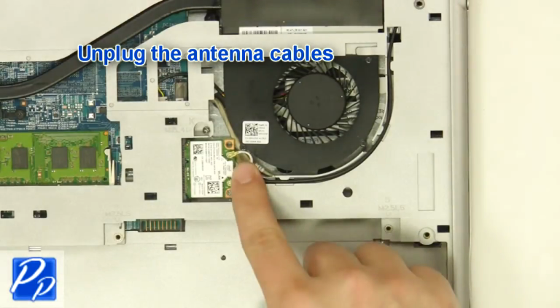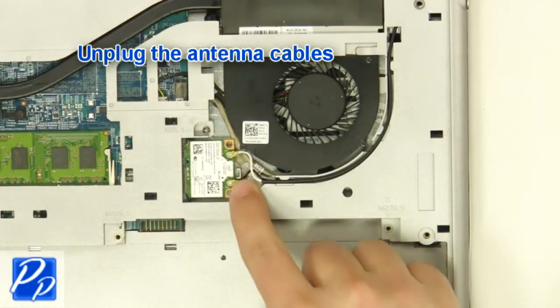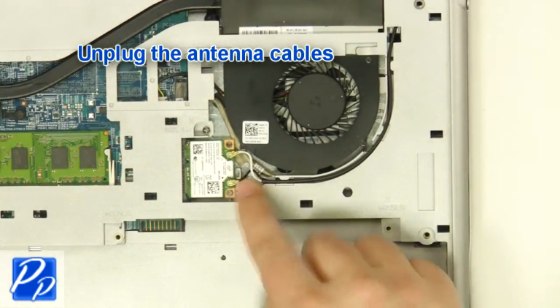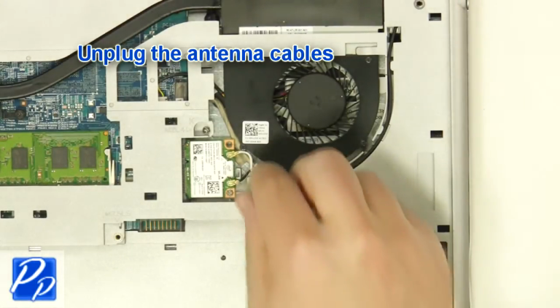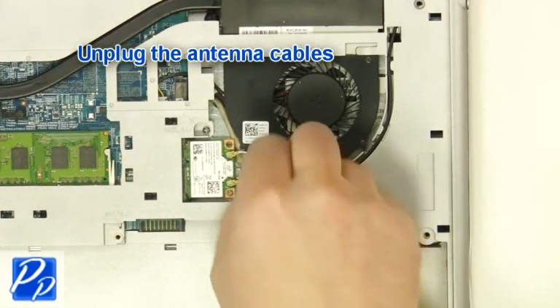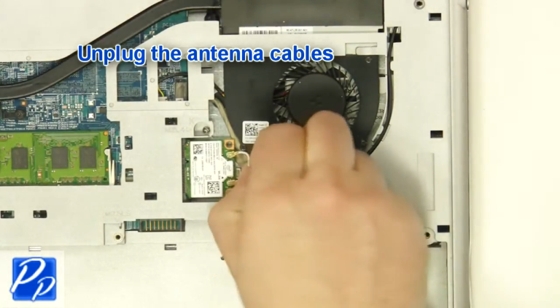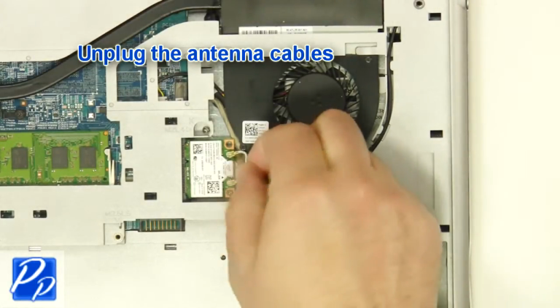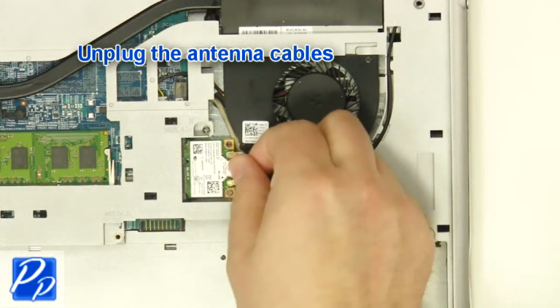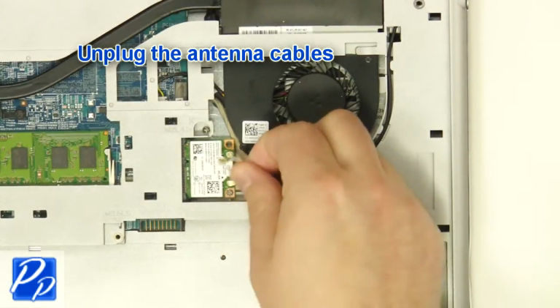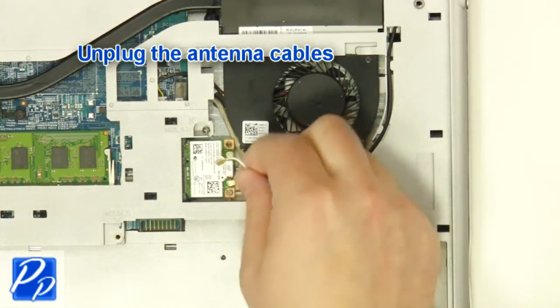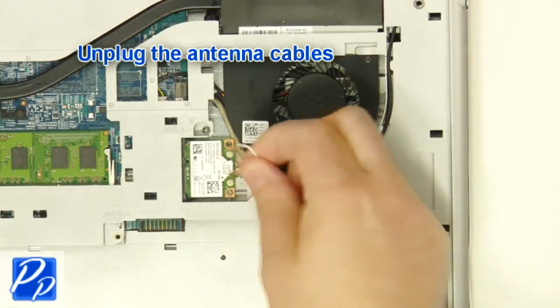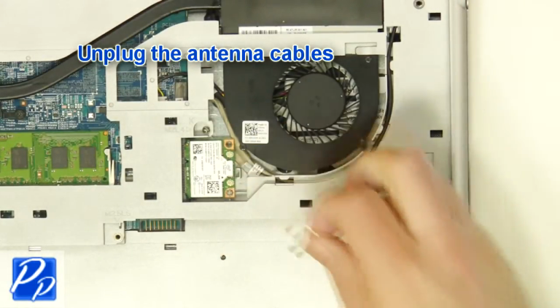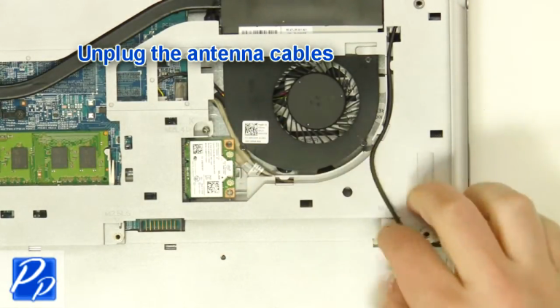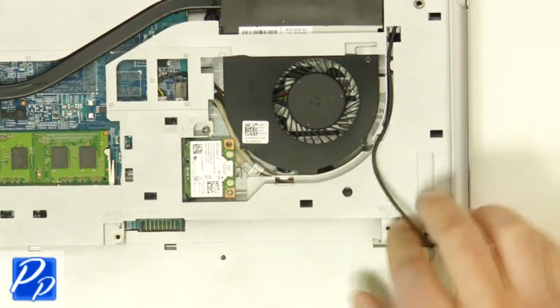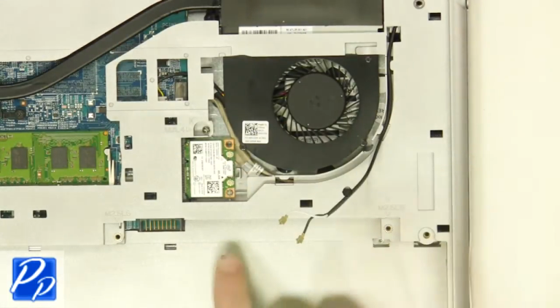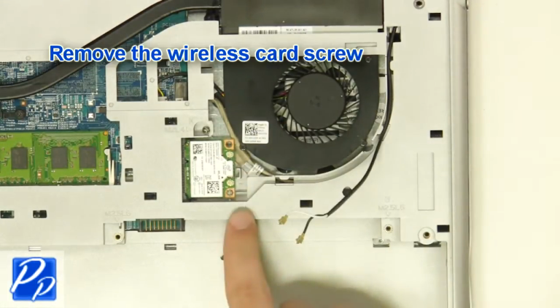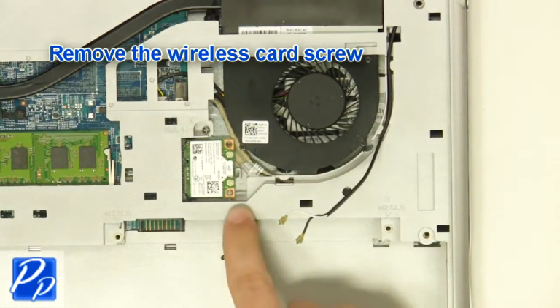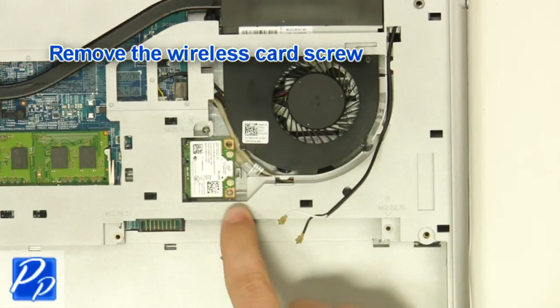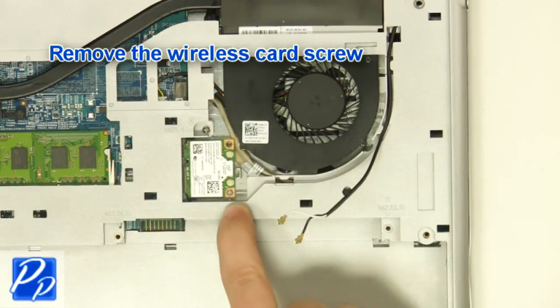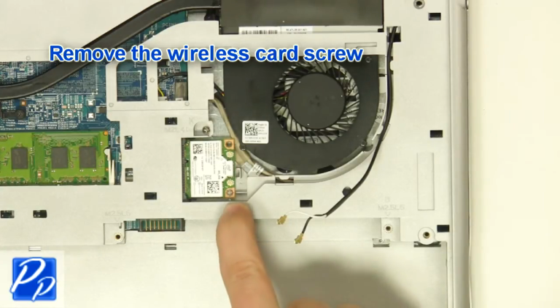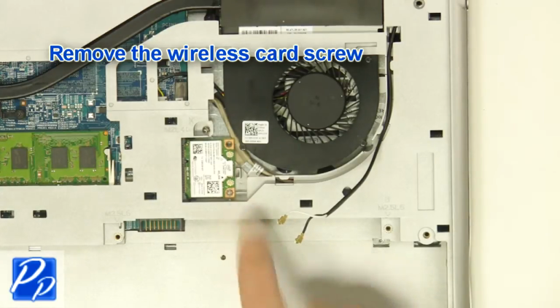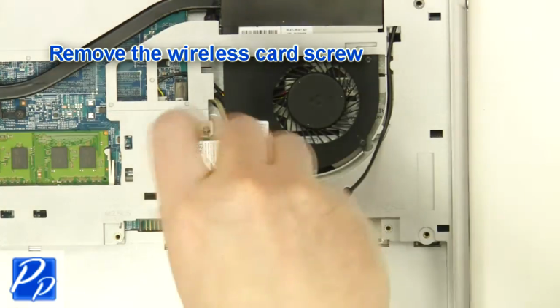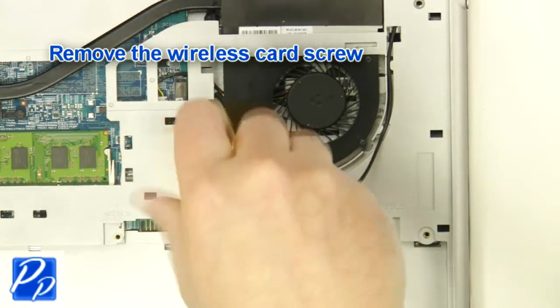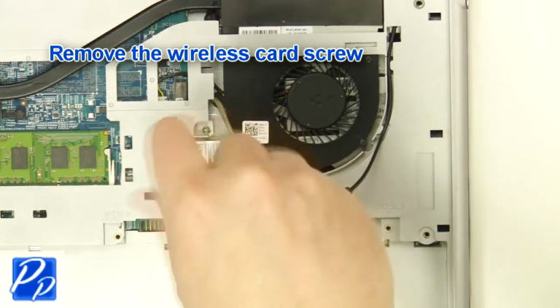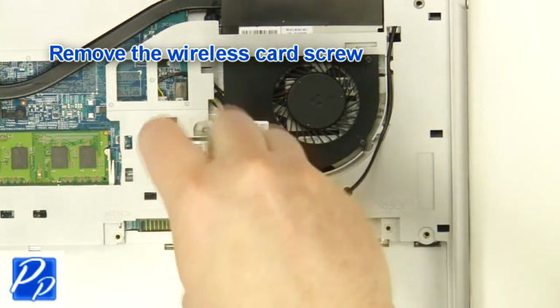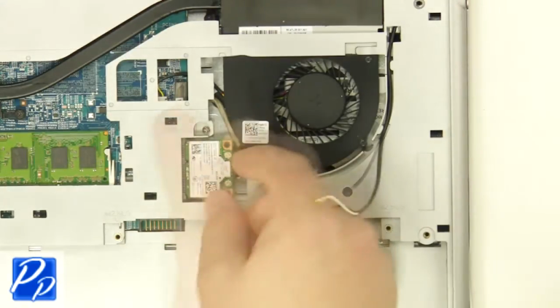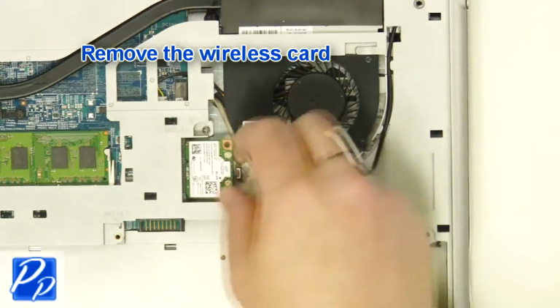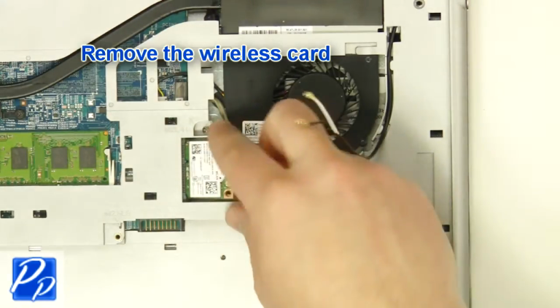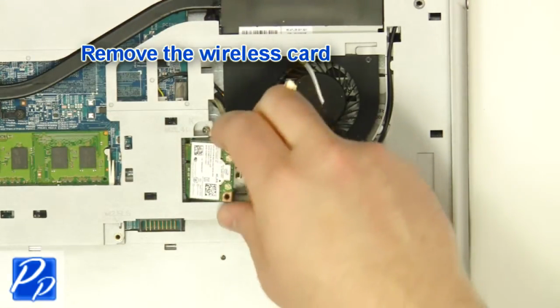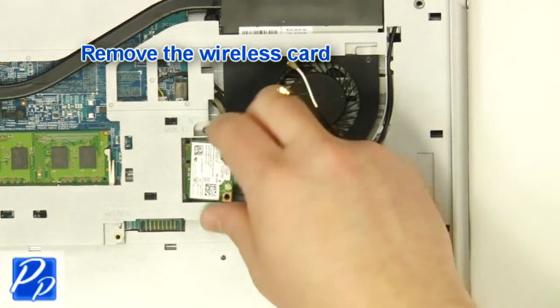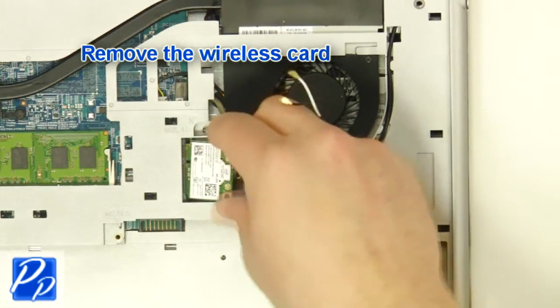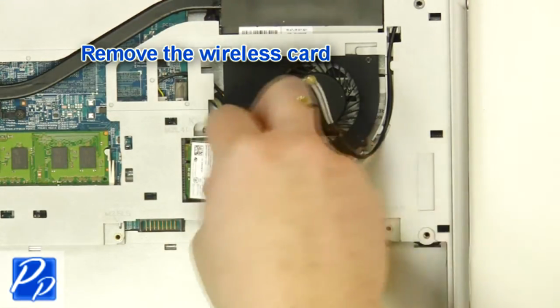Unplug the antenna cables. Remove the wireless card screw. Remove the wireless card.